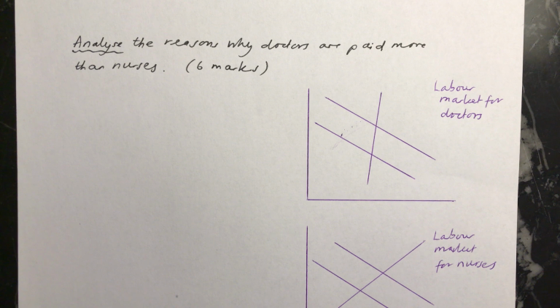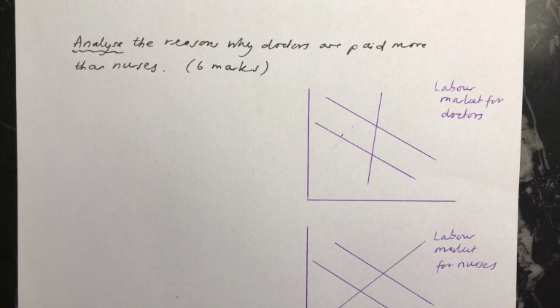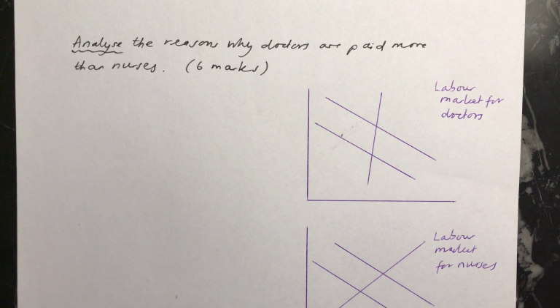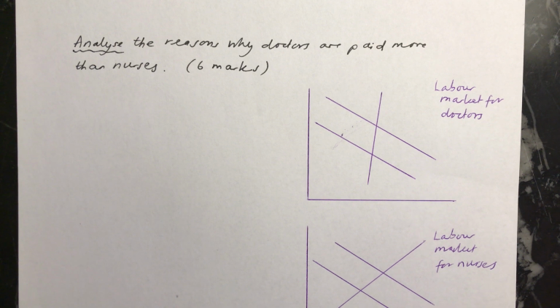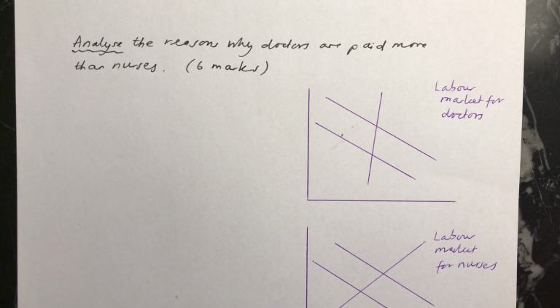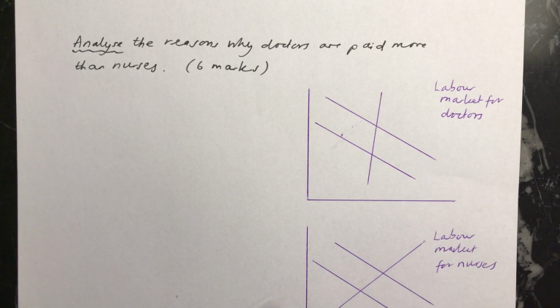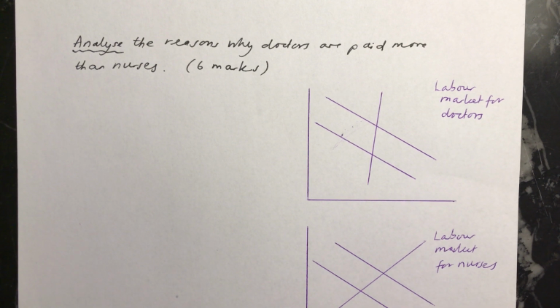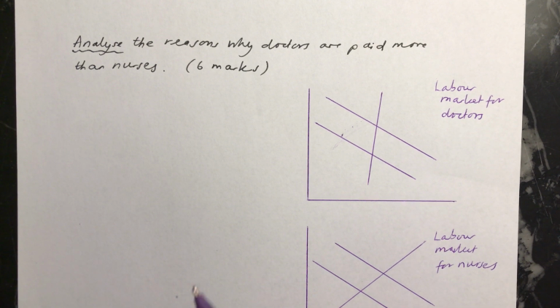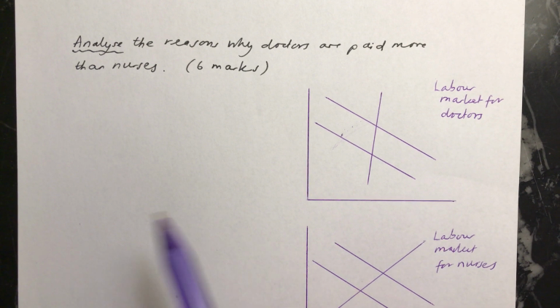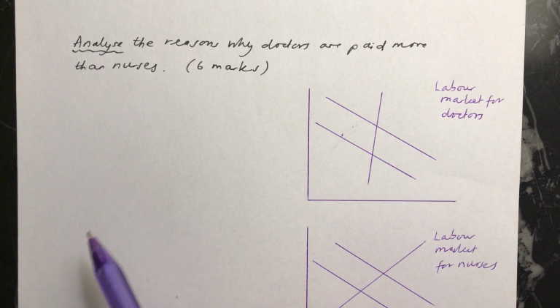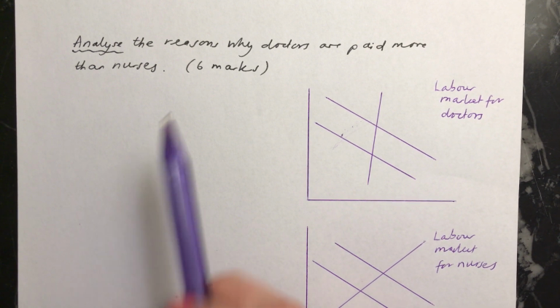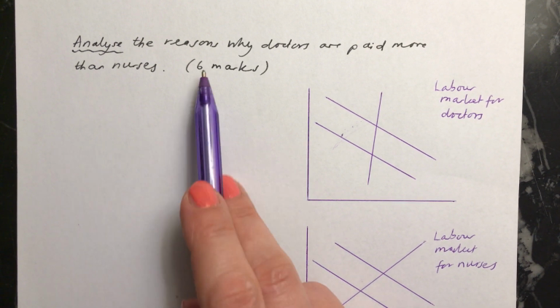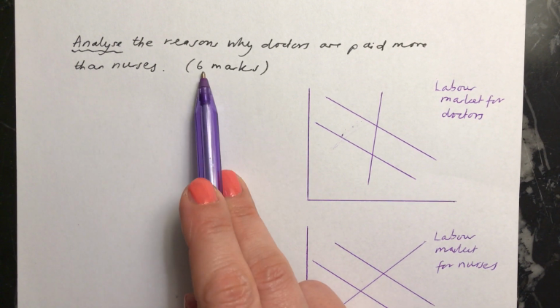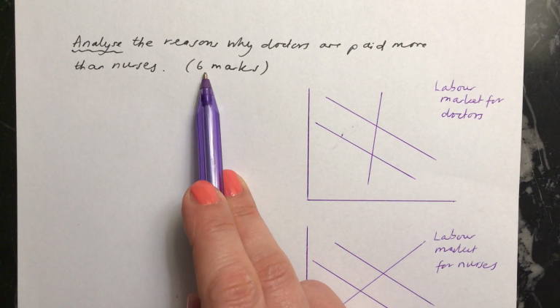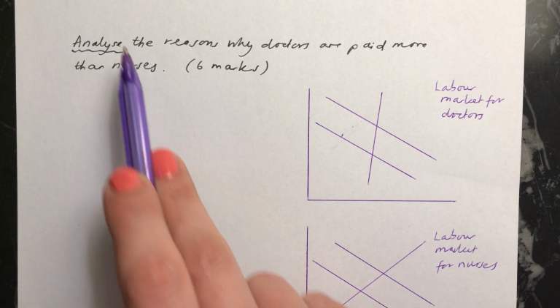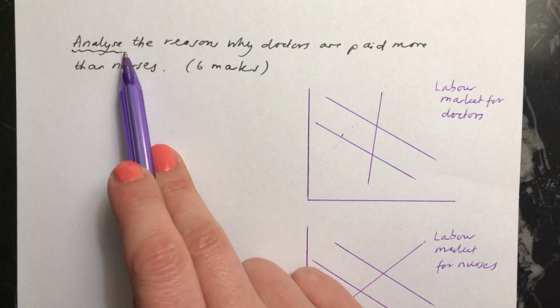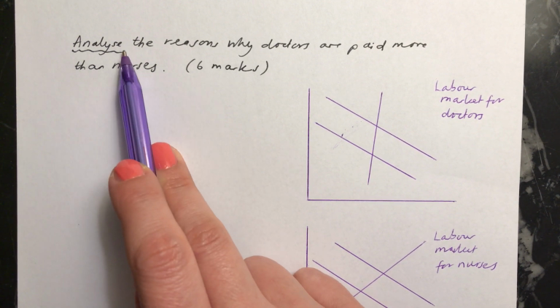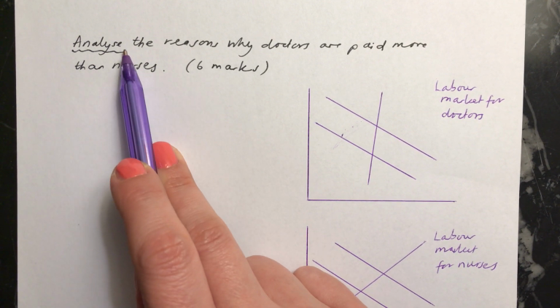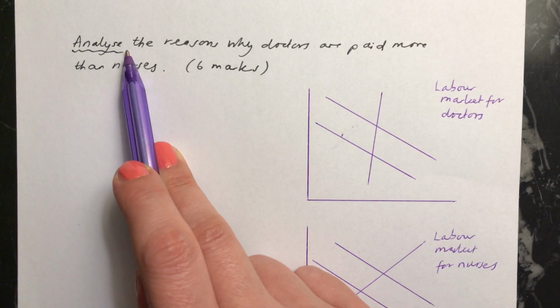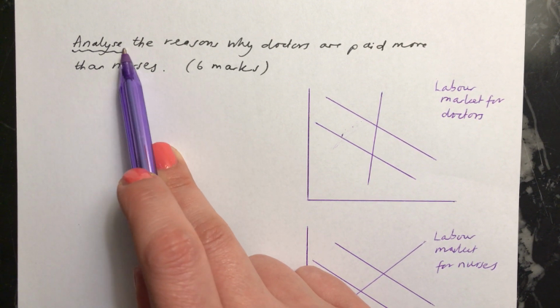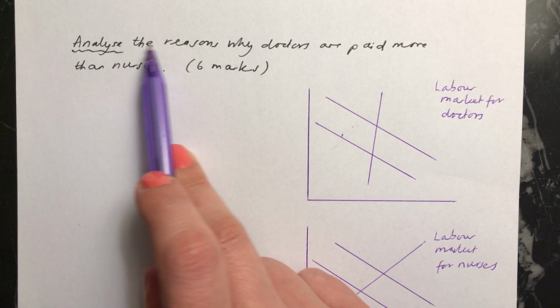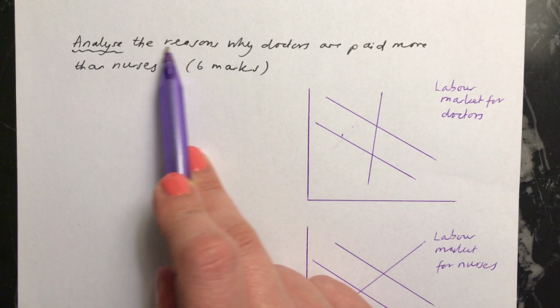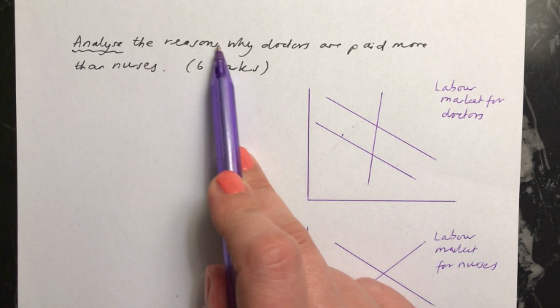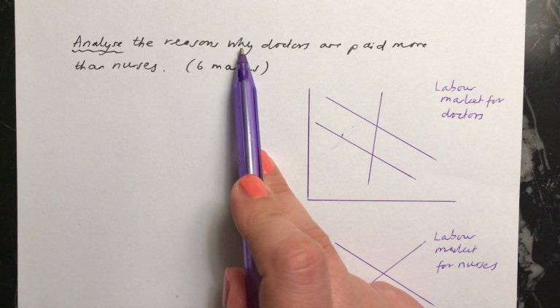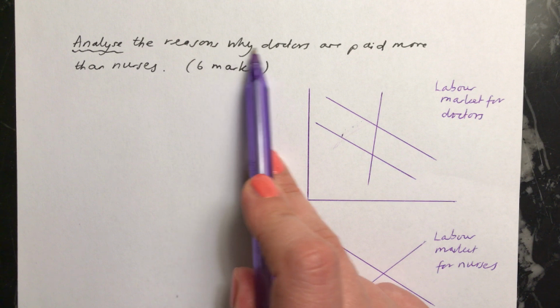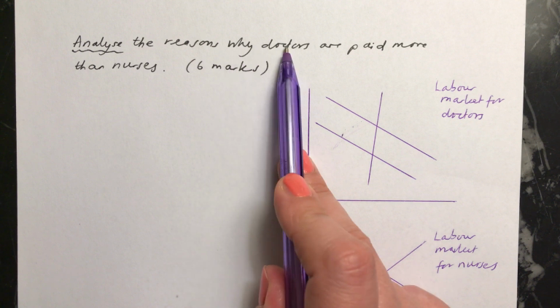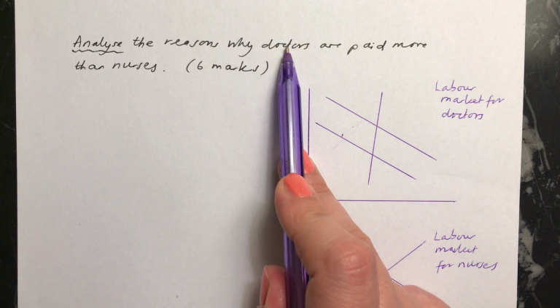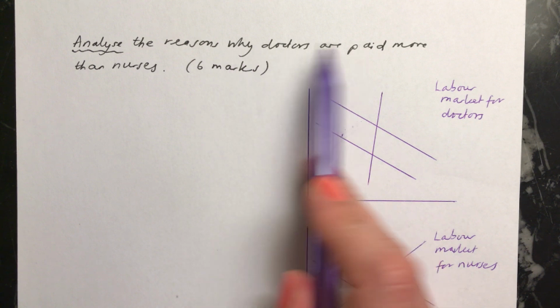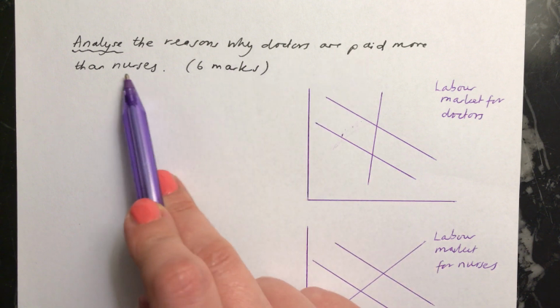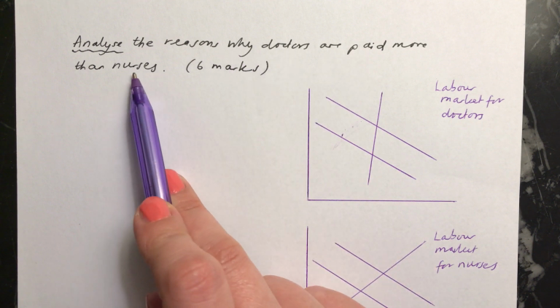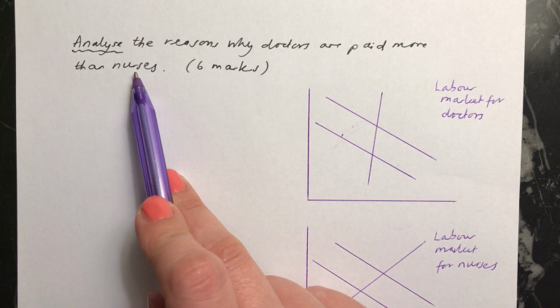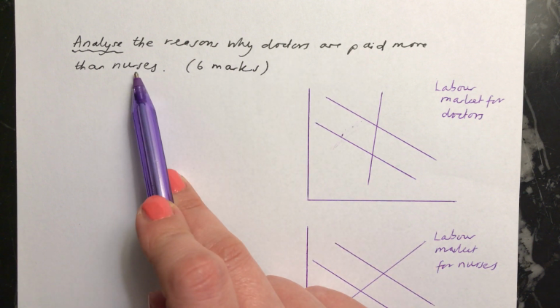Morning everybody. I'm going to talk you through this six mark analyse question: analyse the reasons why doctors are paid more than nurses.